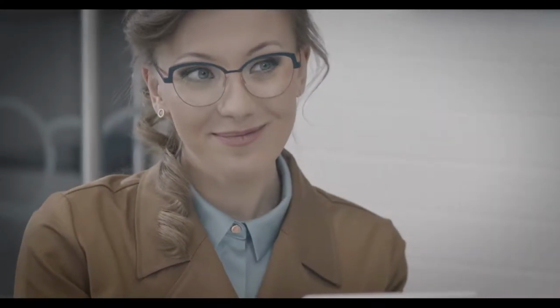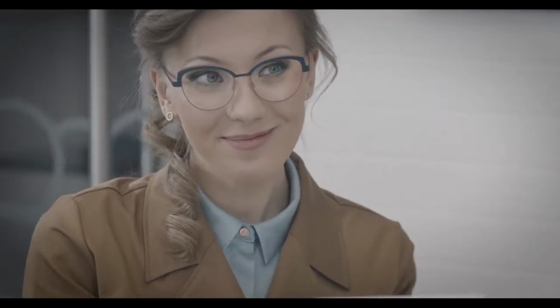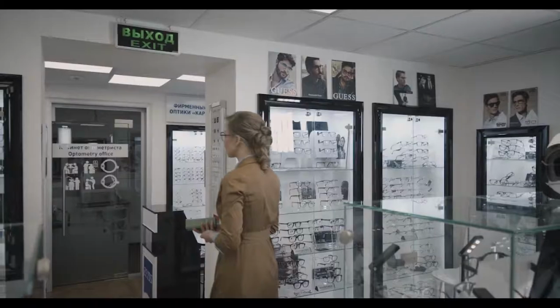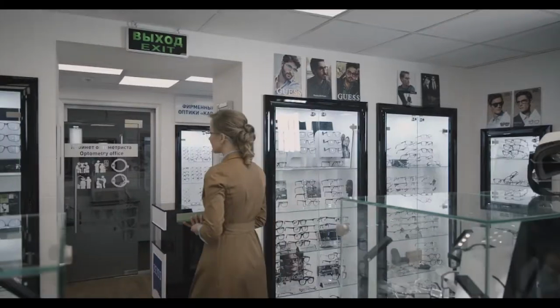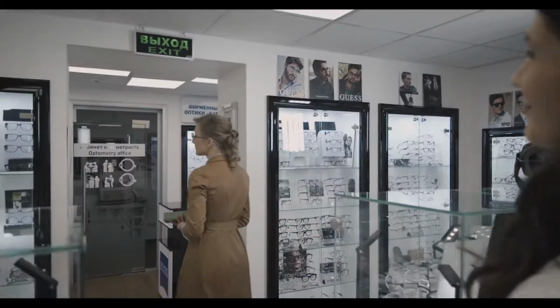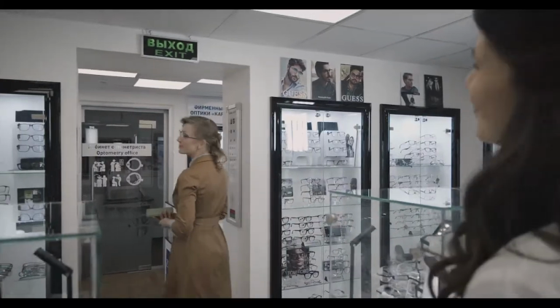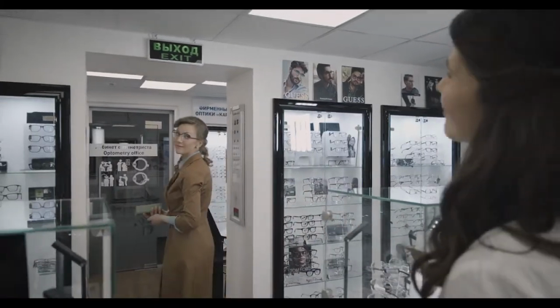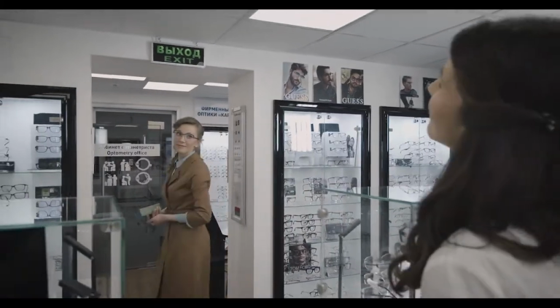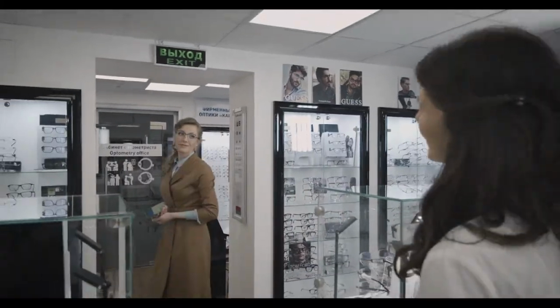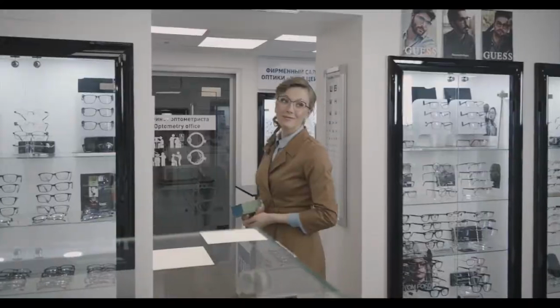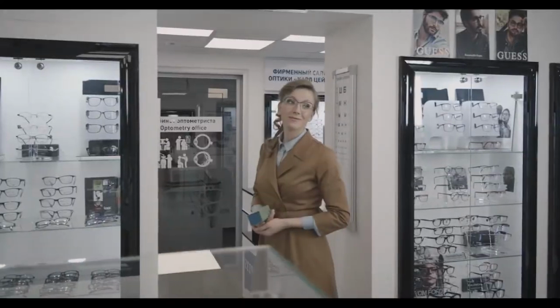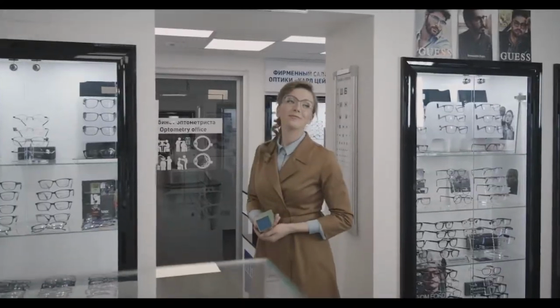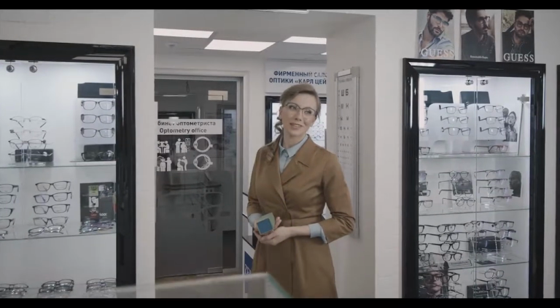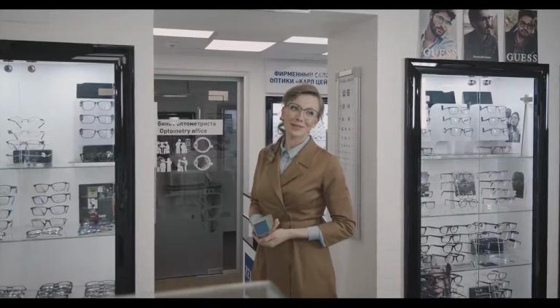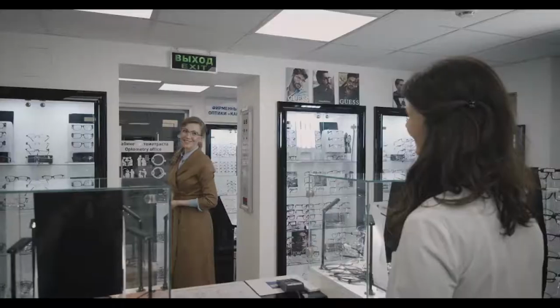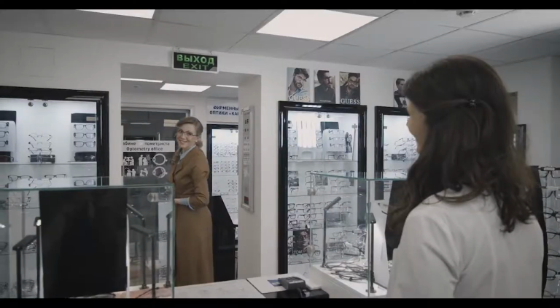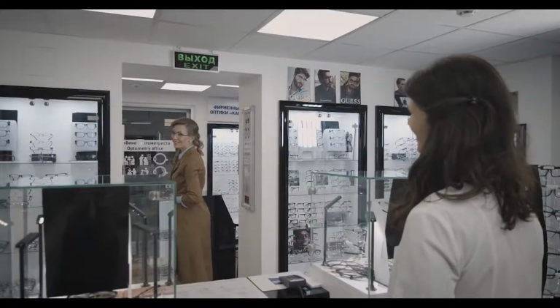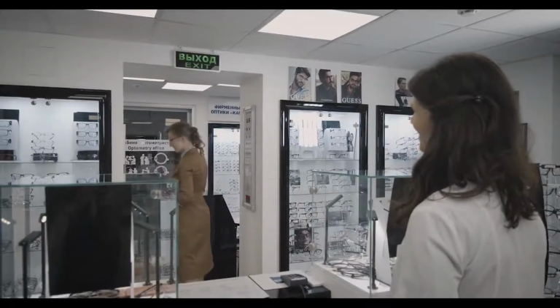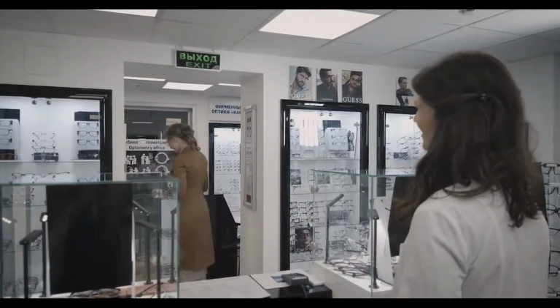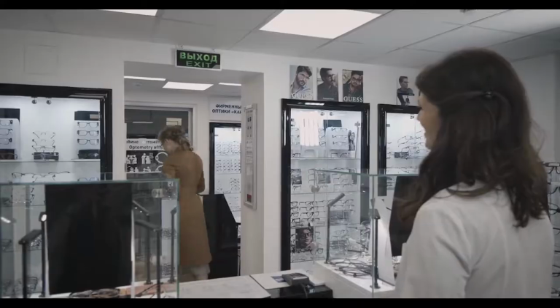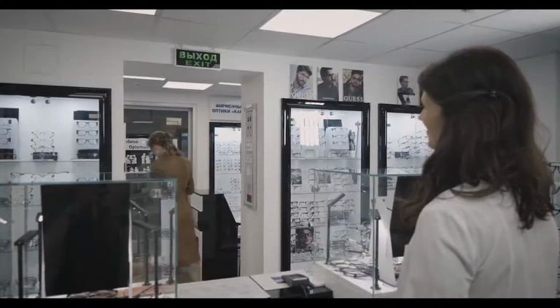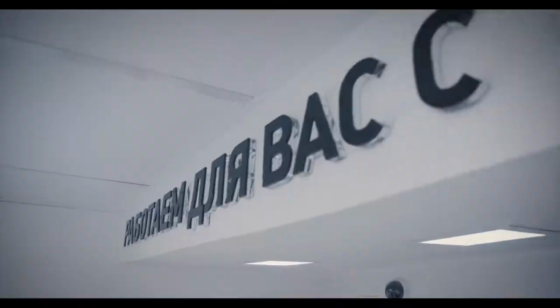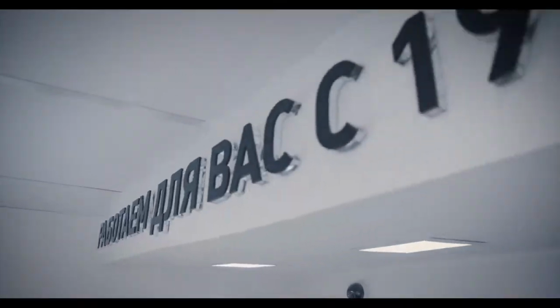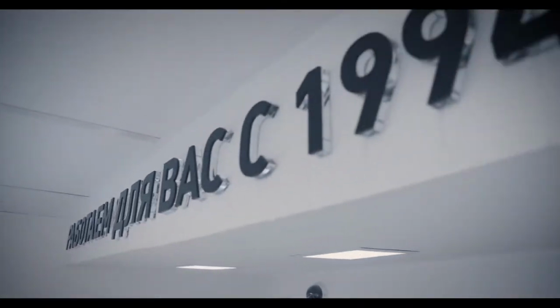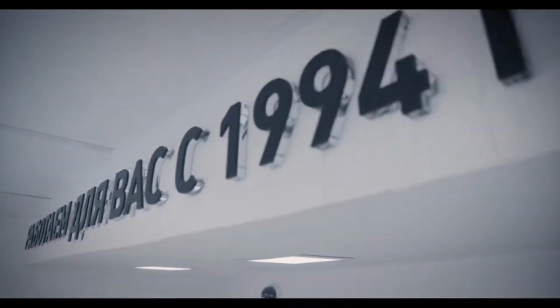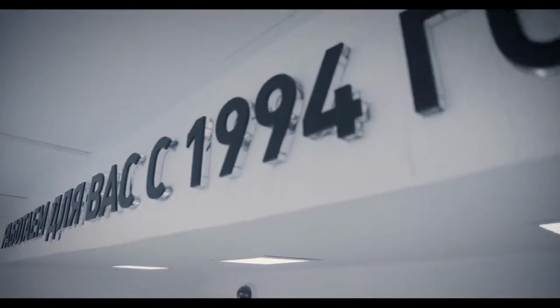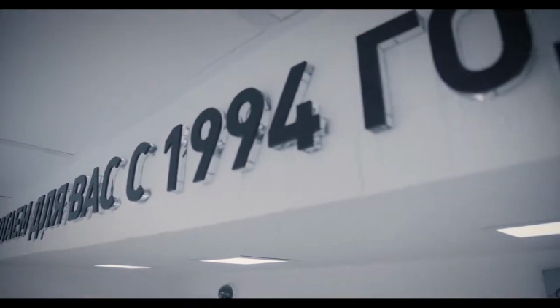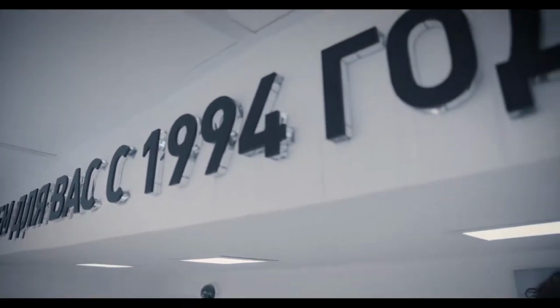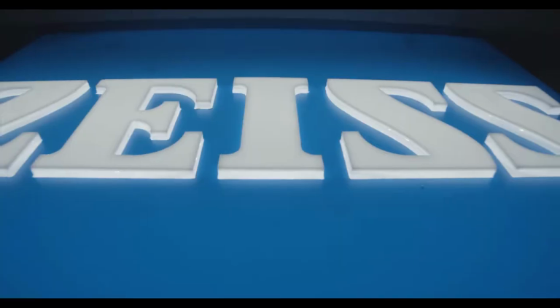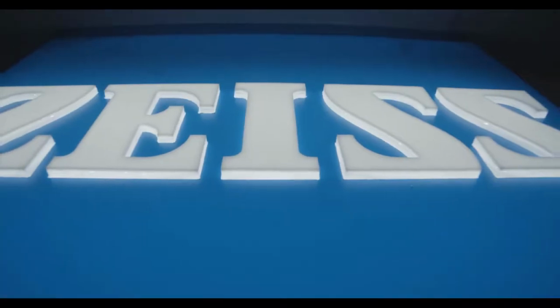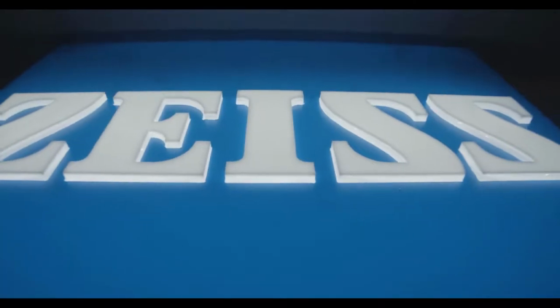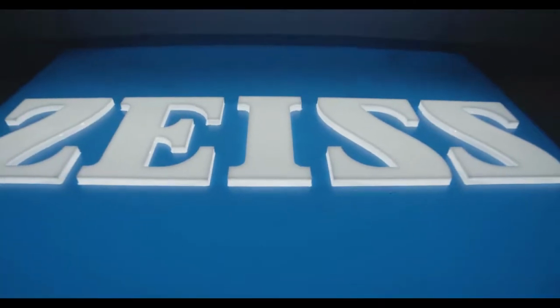That is why at Carl Zeiss we guarantee 100% comfort and performance of your new lenses.